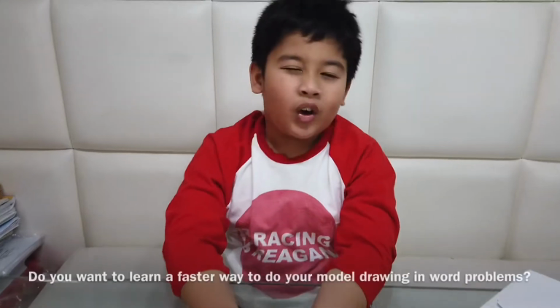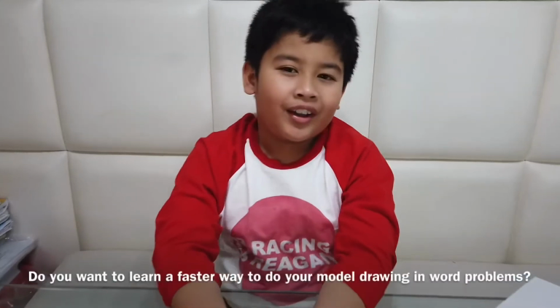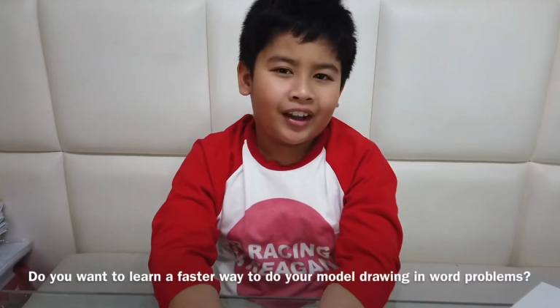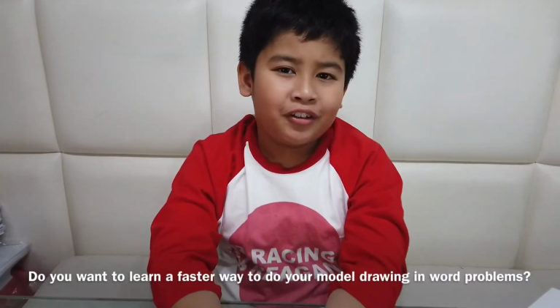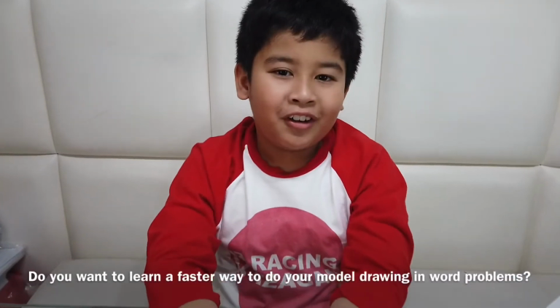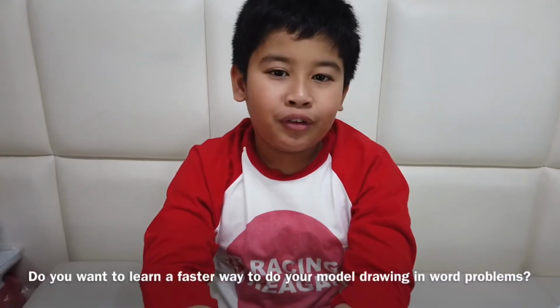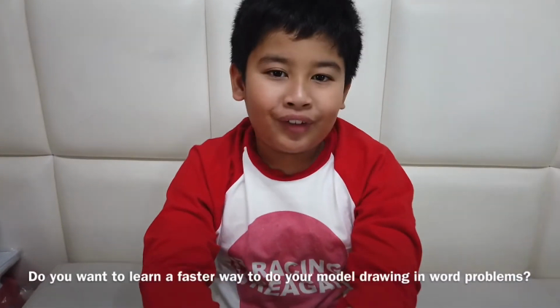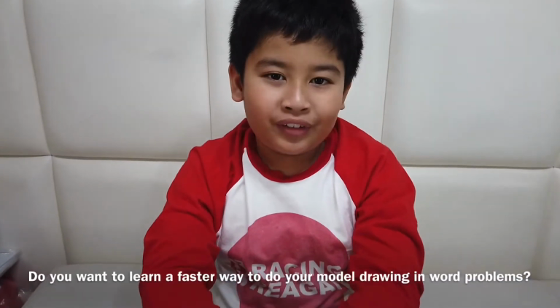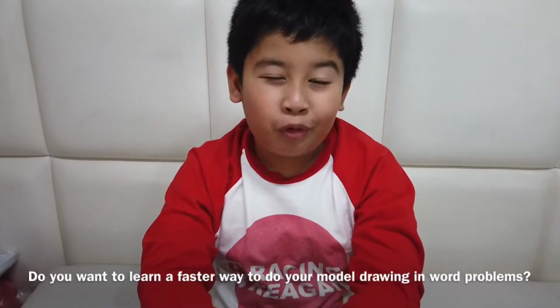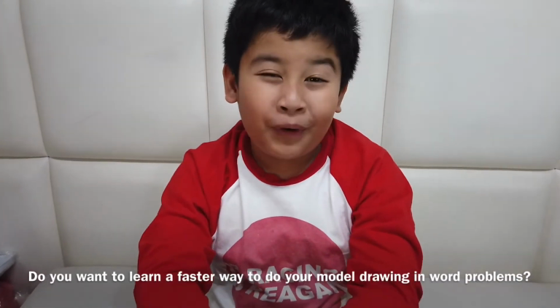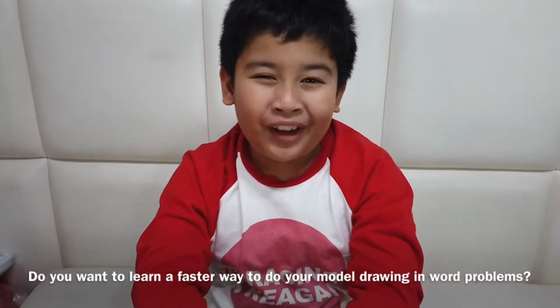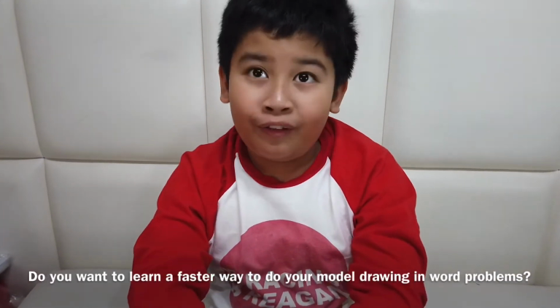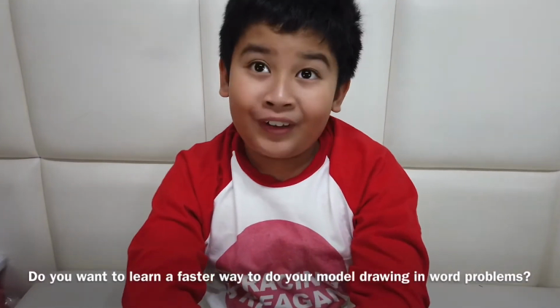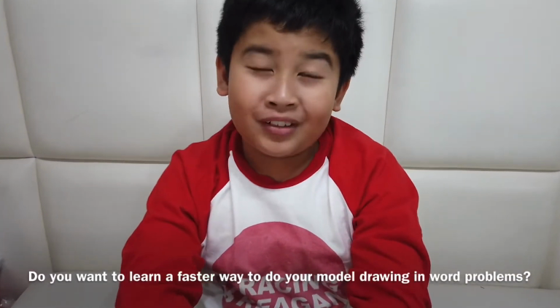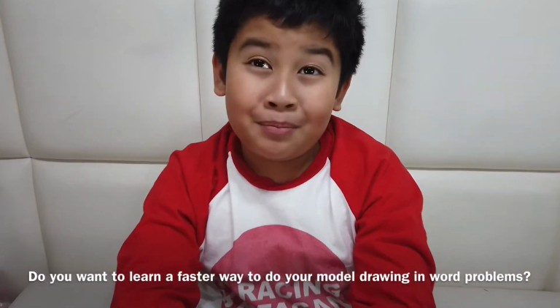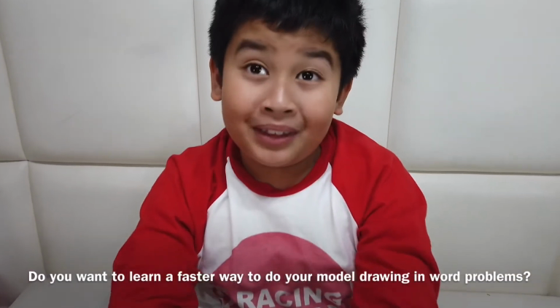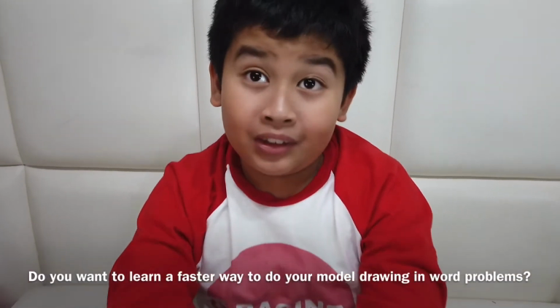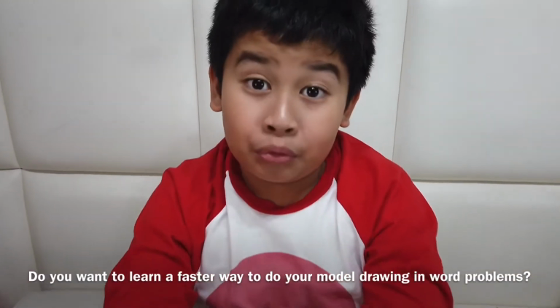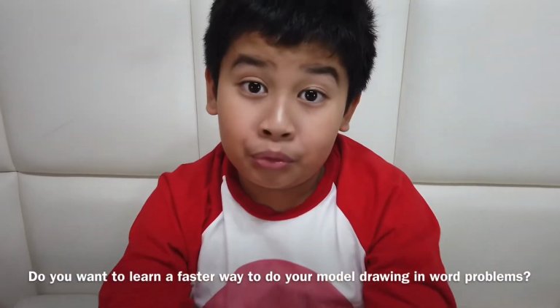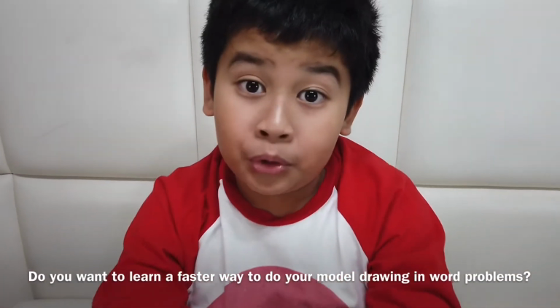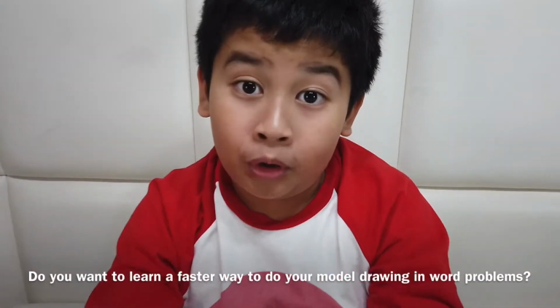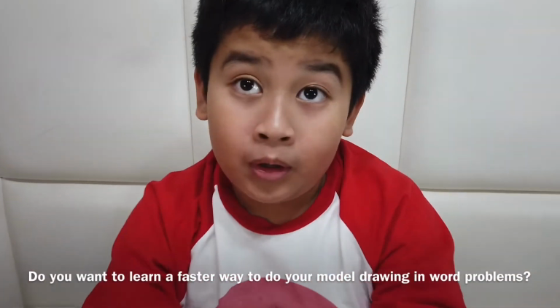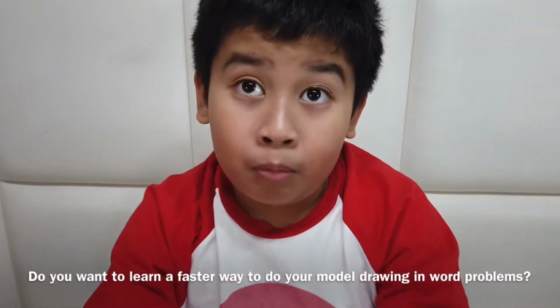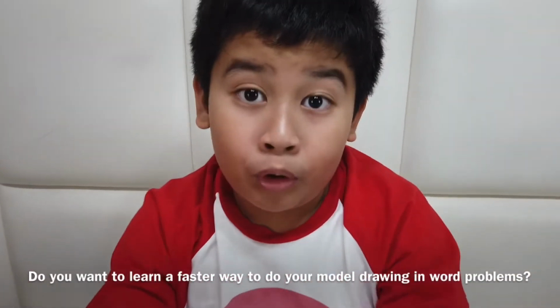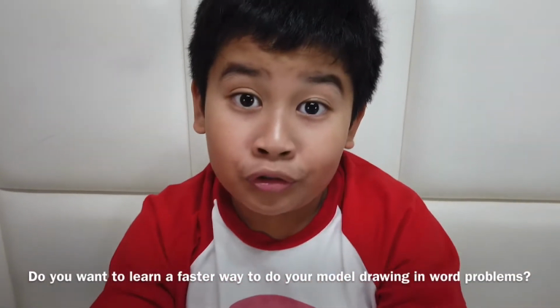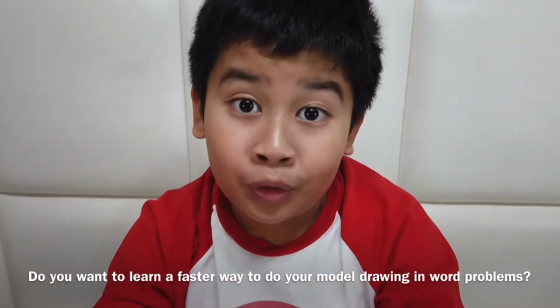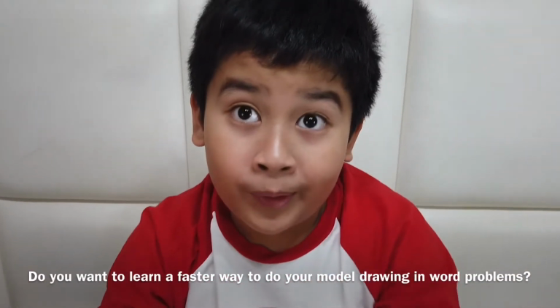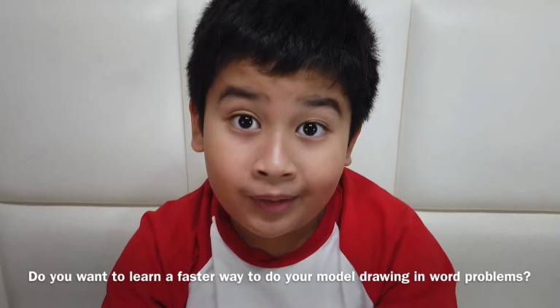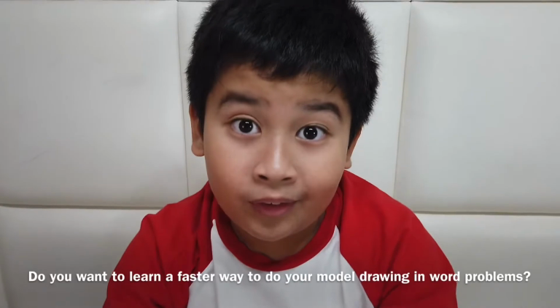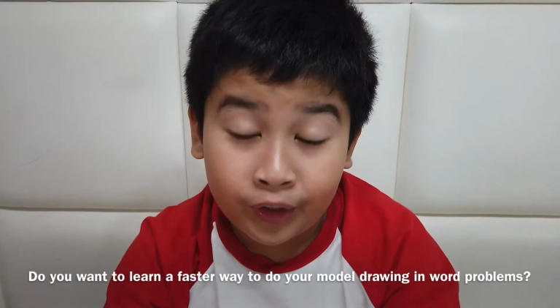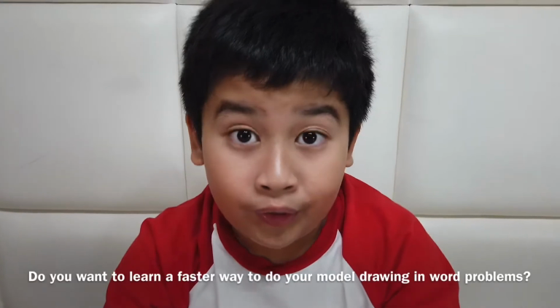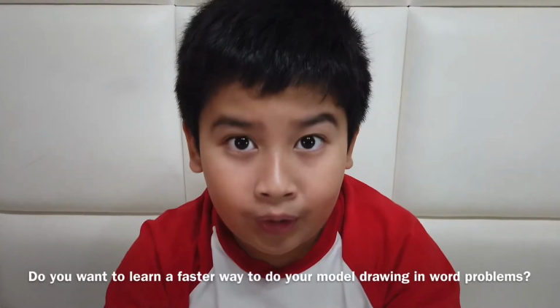Okay guys, do you want to know a faster way or a faster method to do your model drawing in math problems coming up?